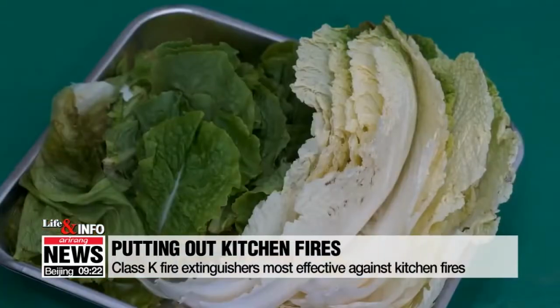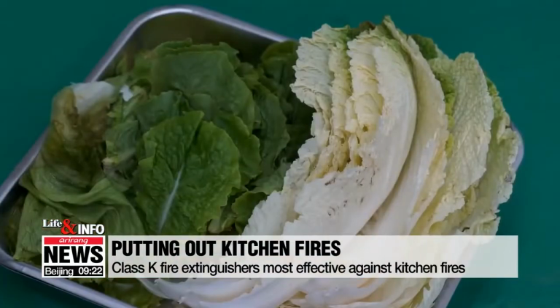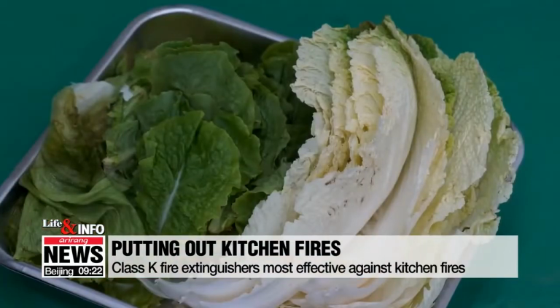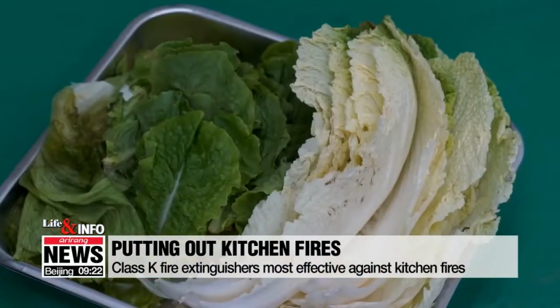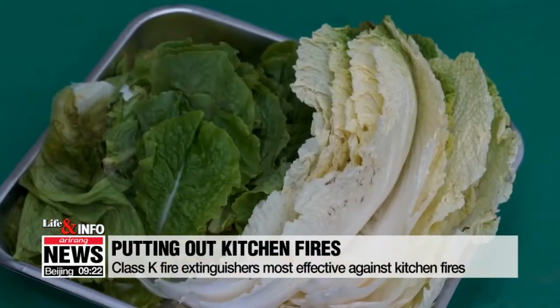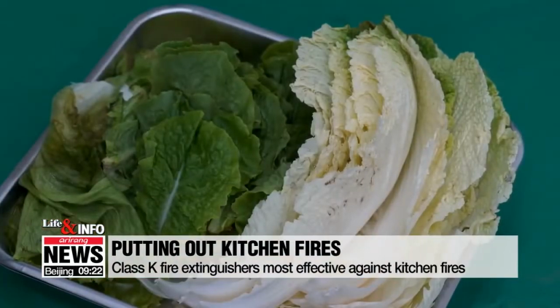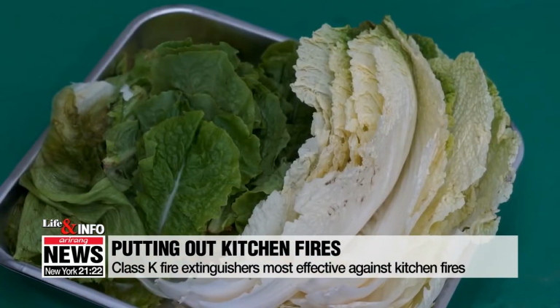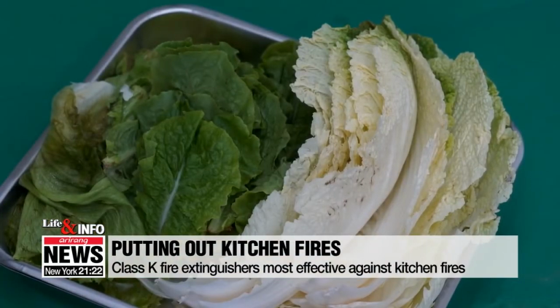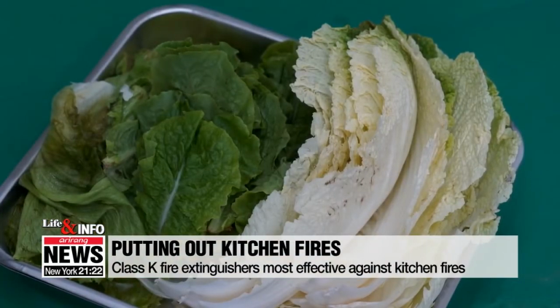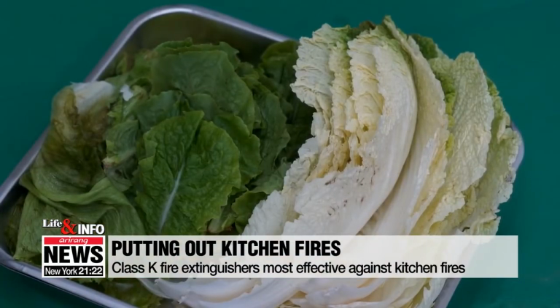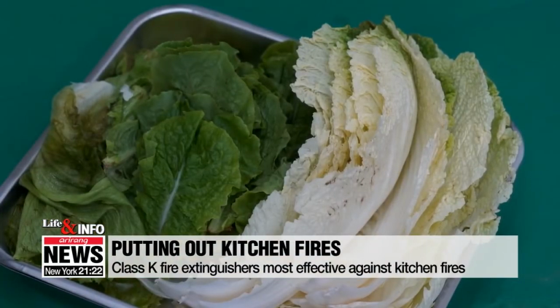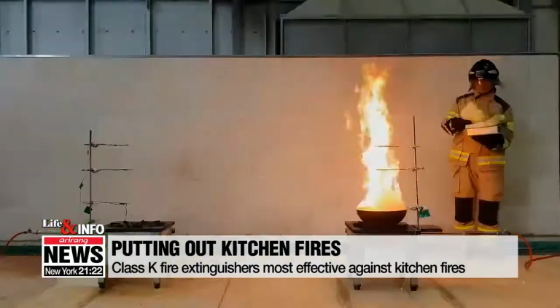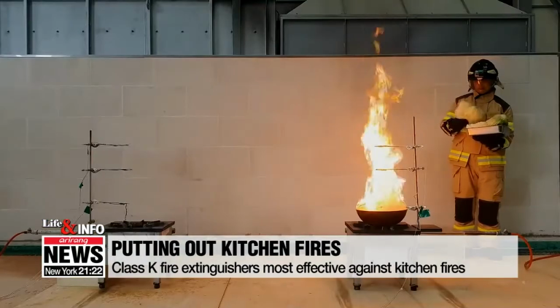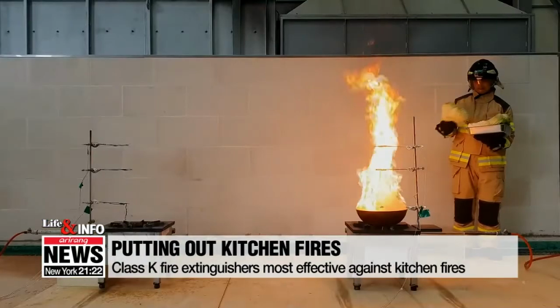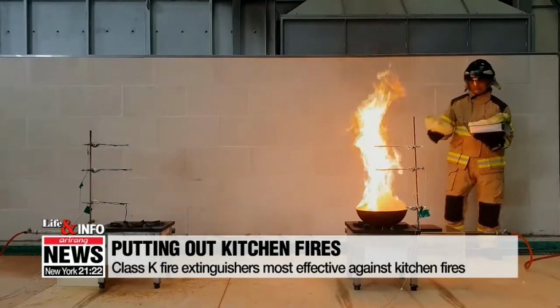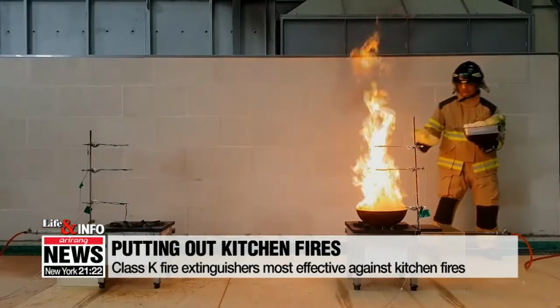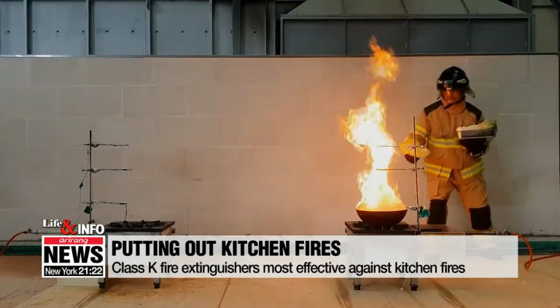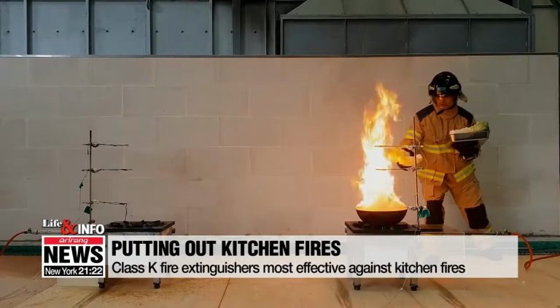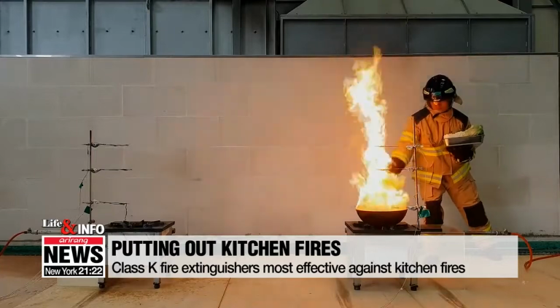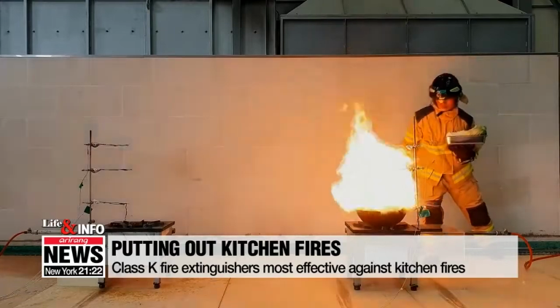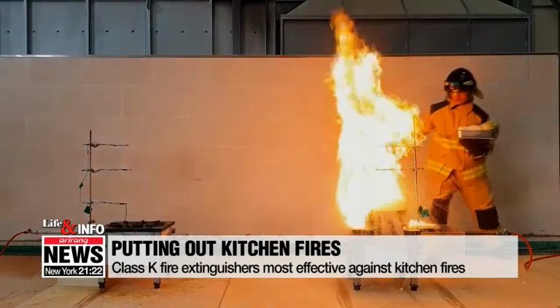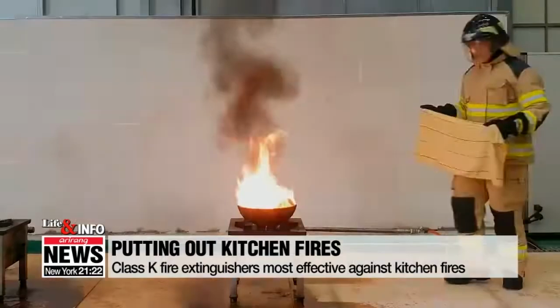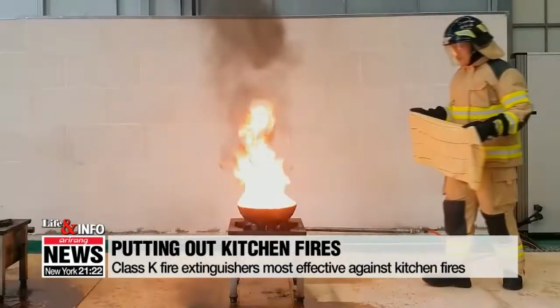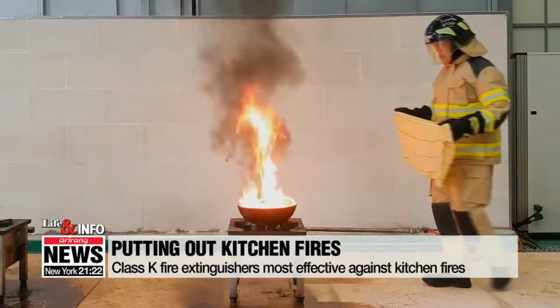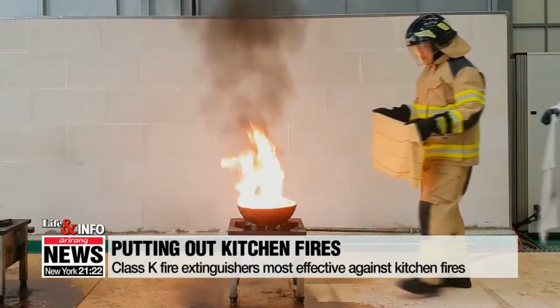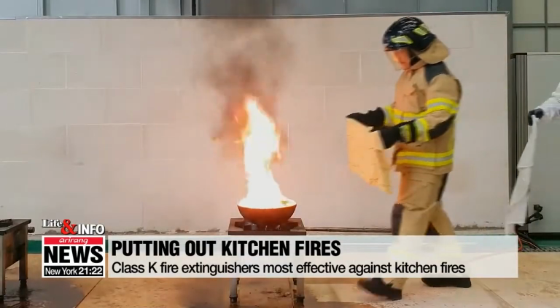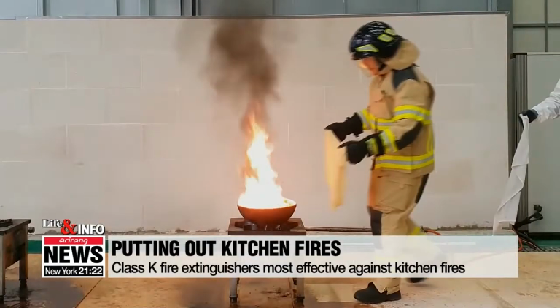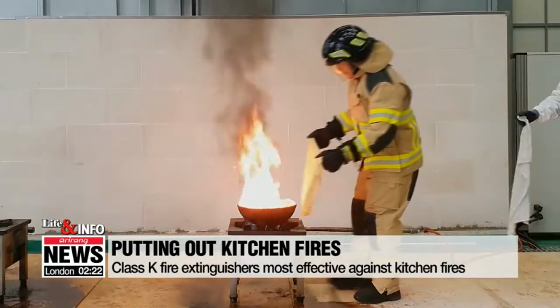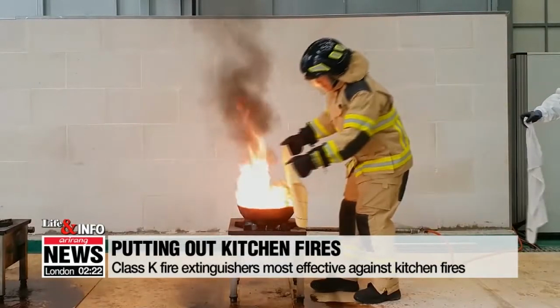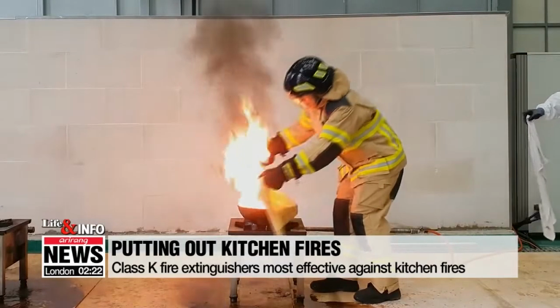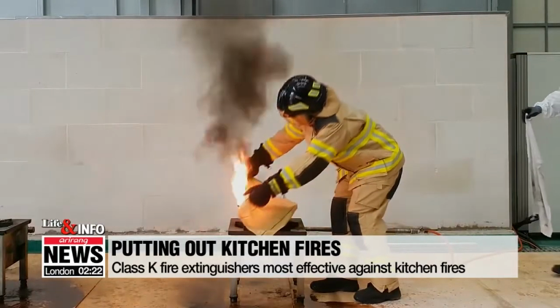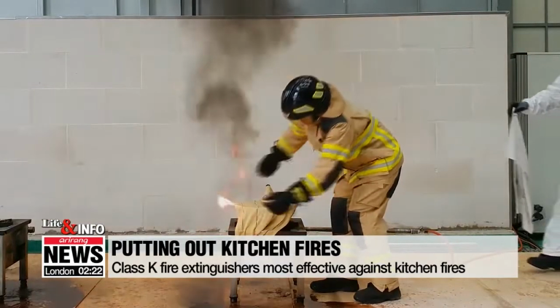In emergencies, it can help to dump in lettuce or cabbage, which are both very moist, or cover the pan with a moist towel to keep out the oxygen.